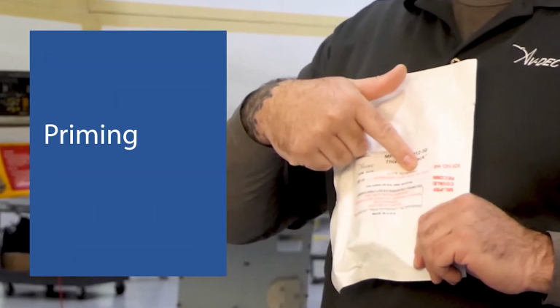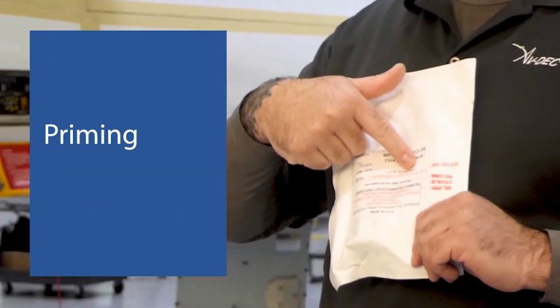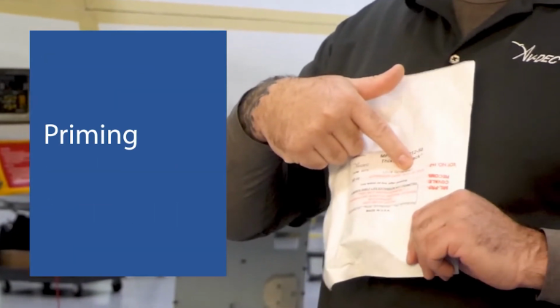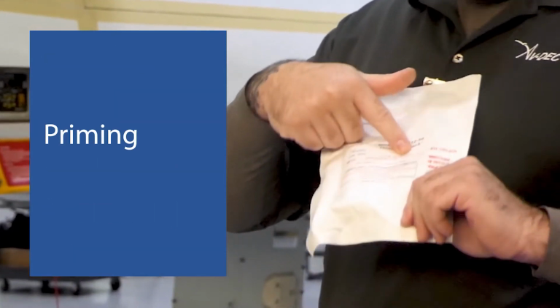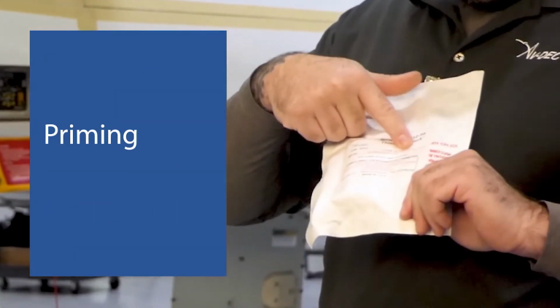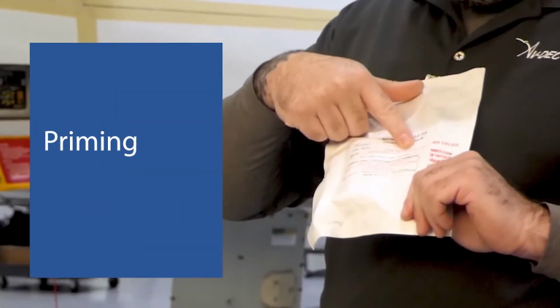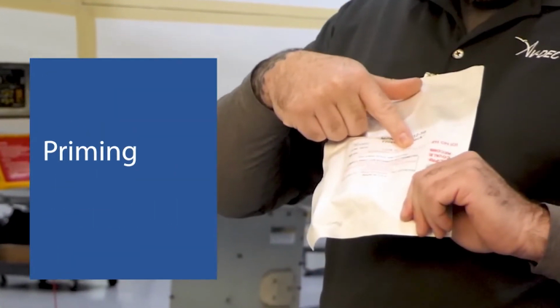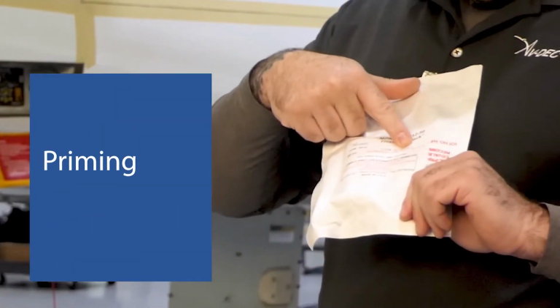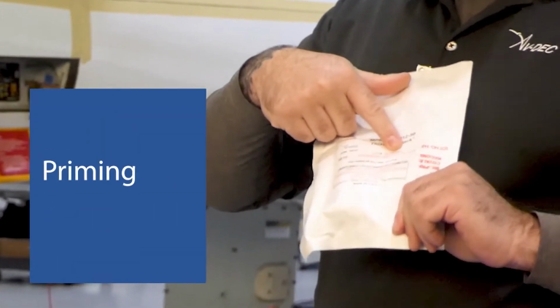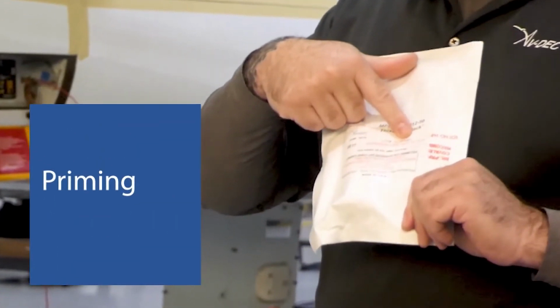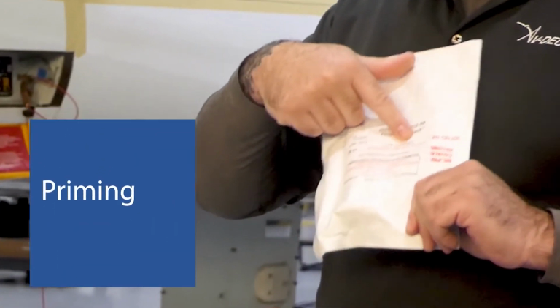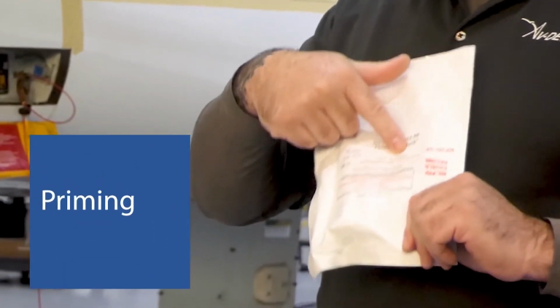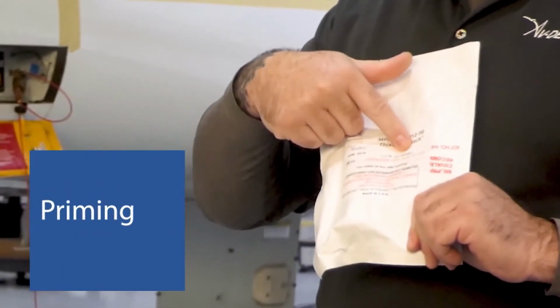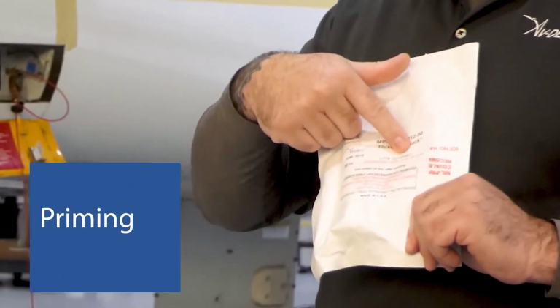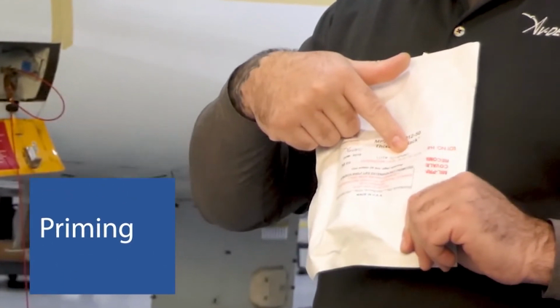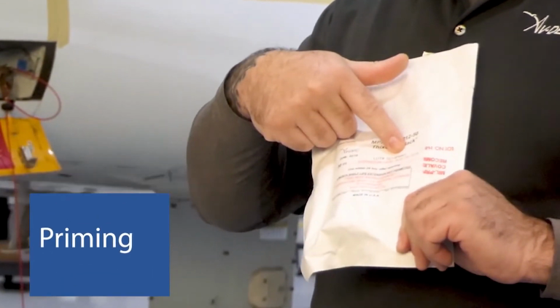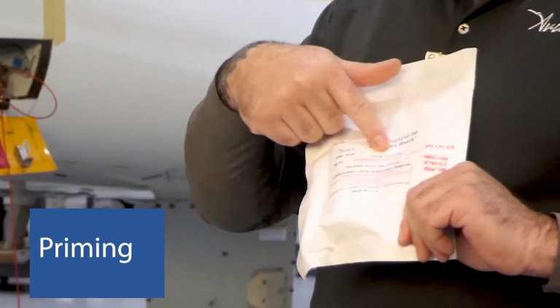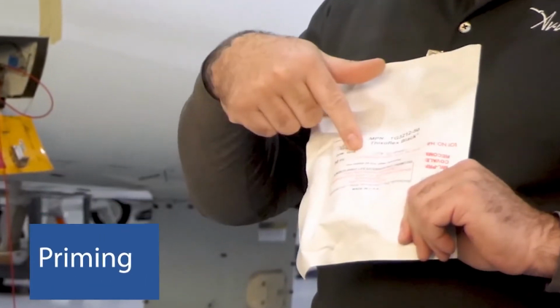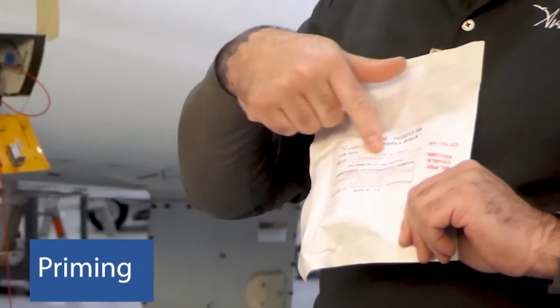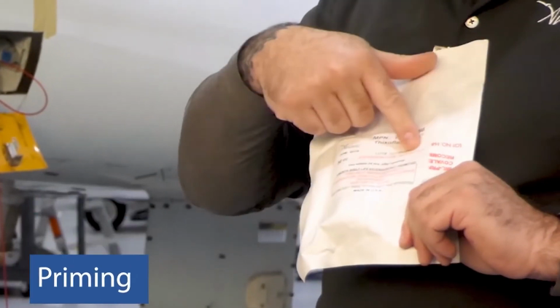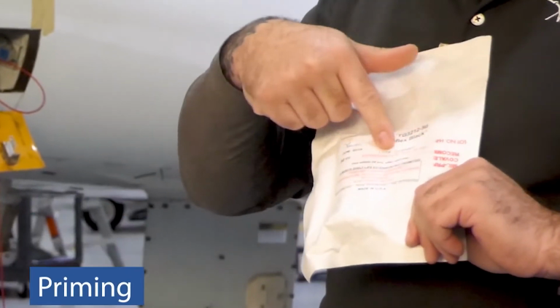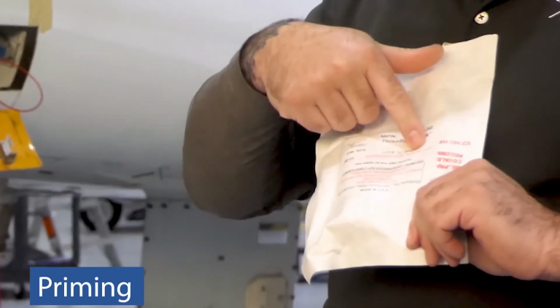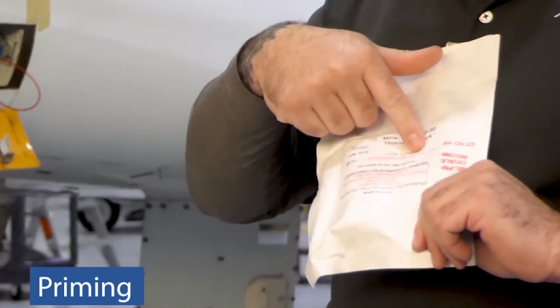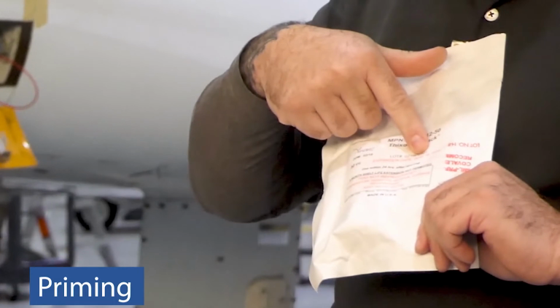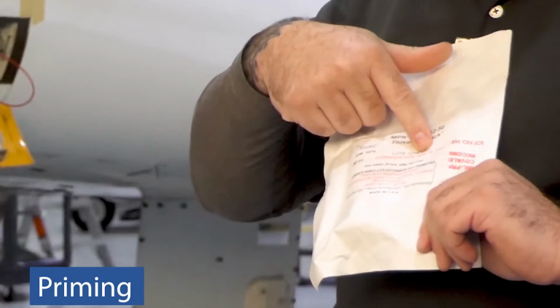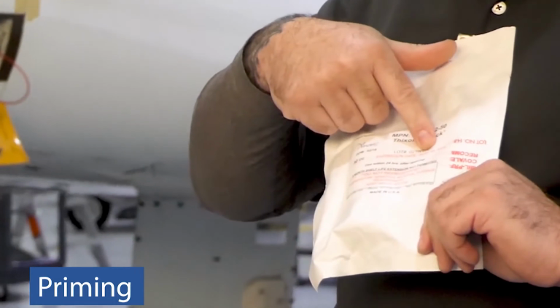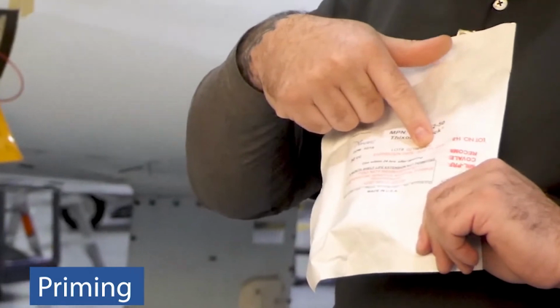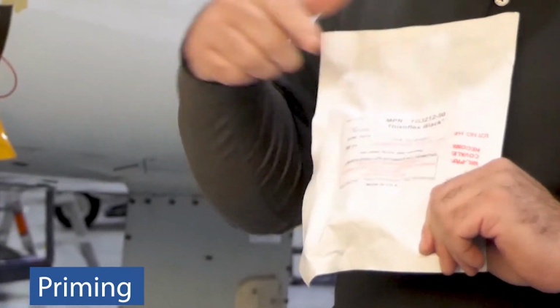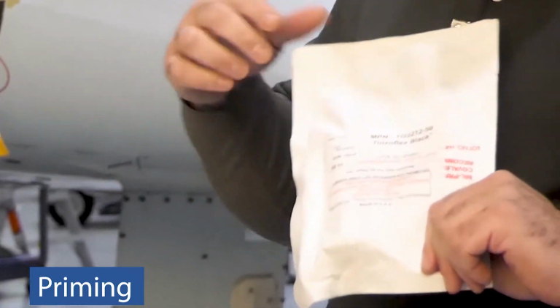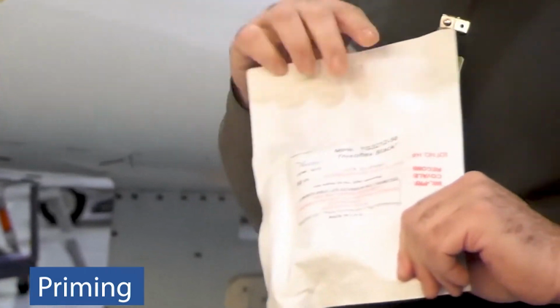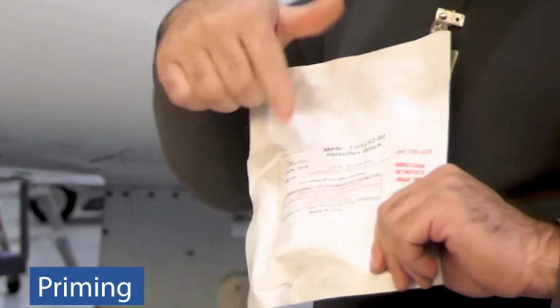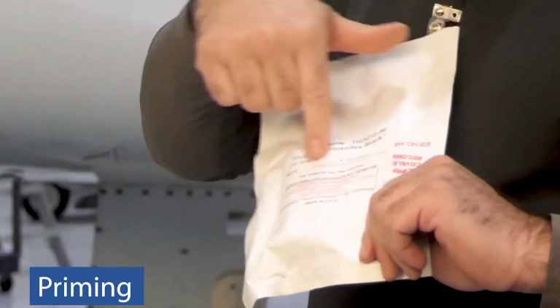Check the expiration date on the outer packaging to ensure that the material has not exceeded the shelf life.